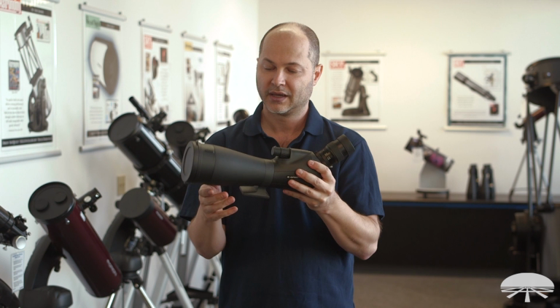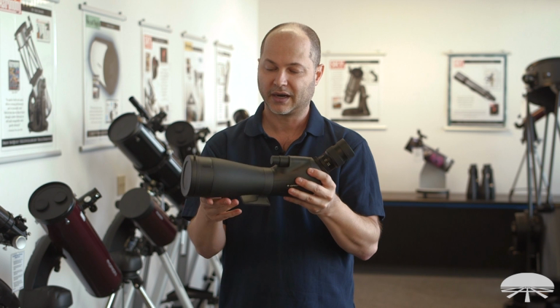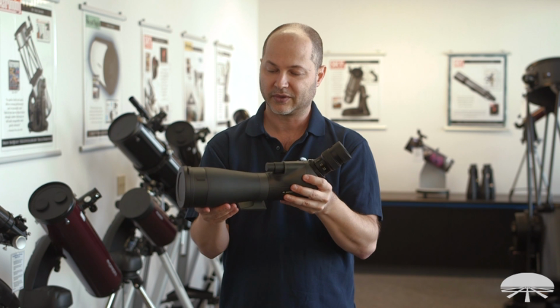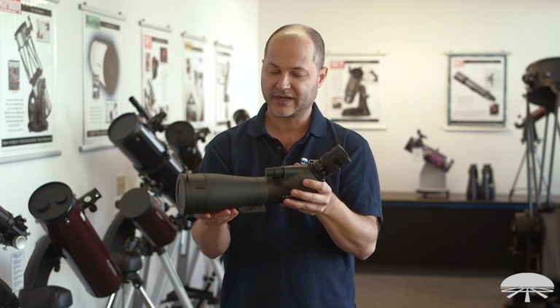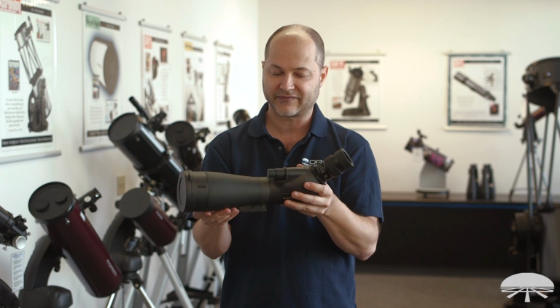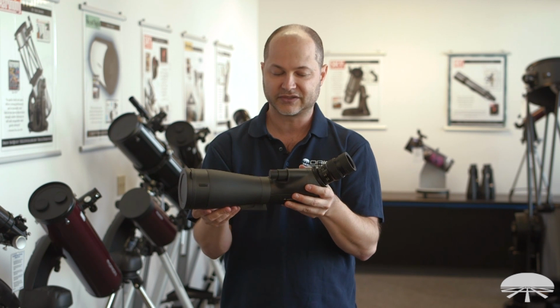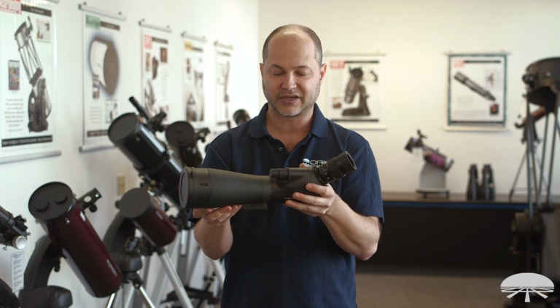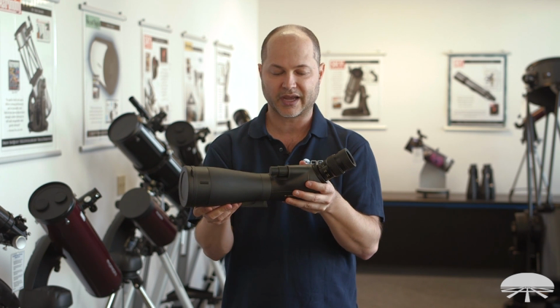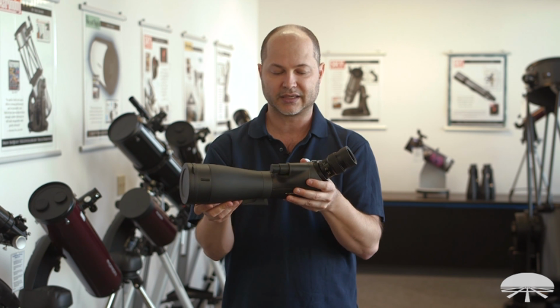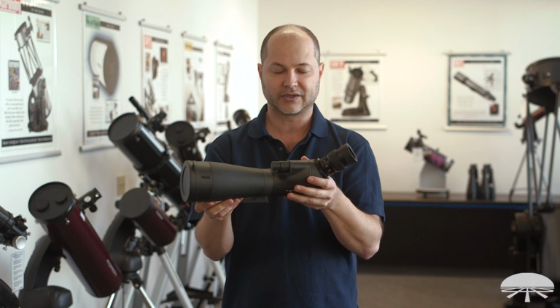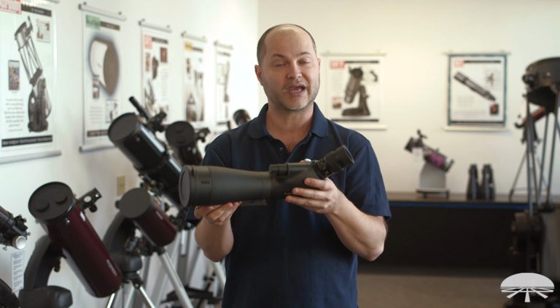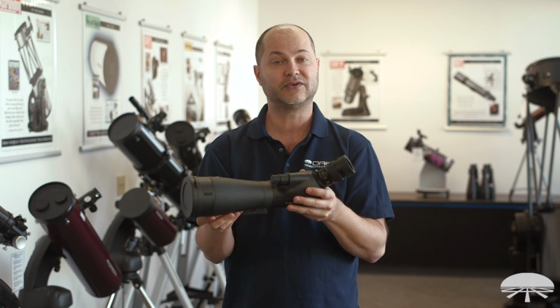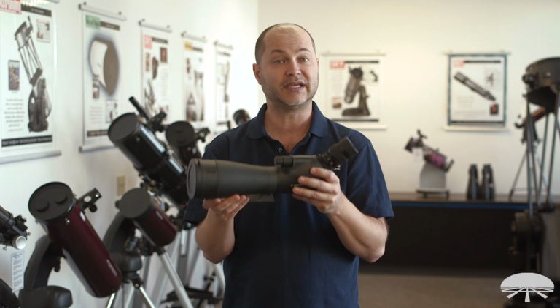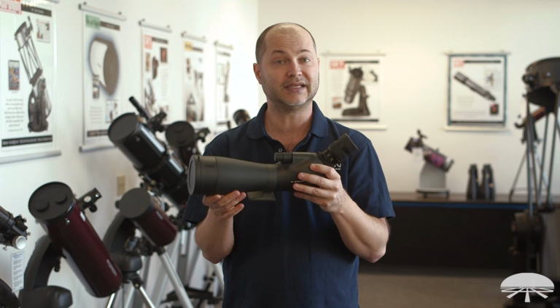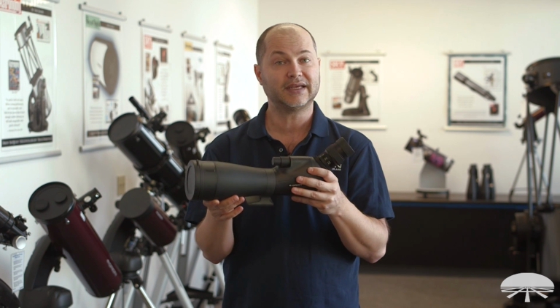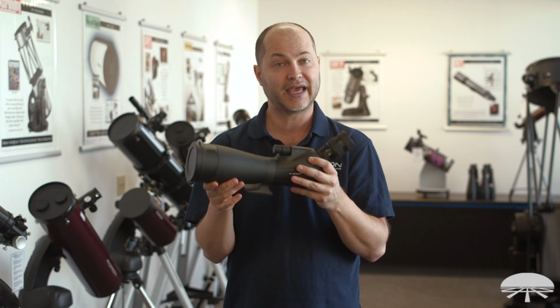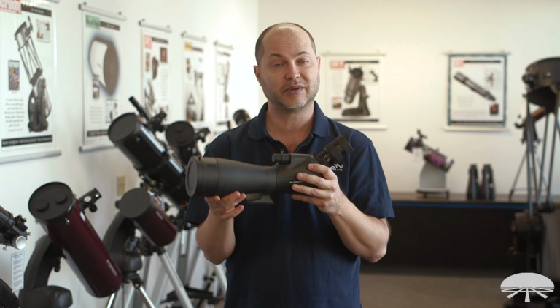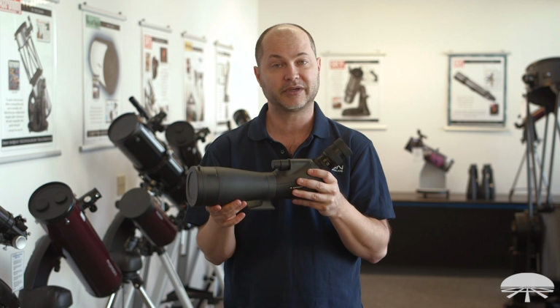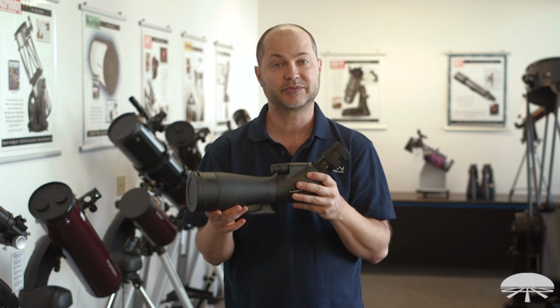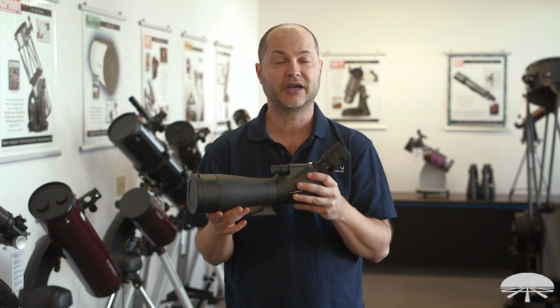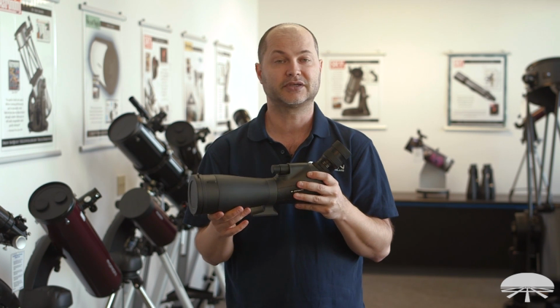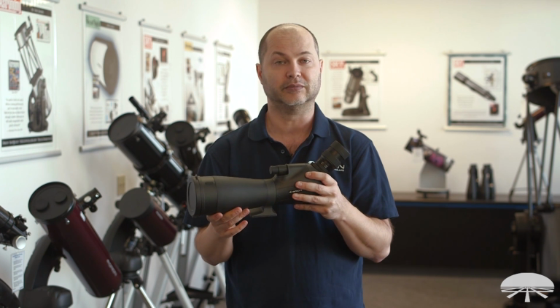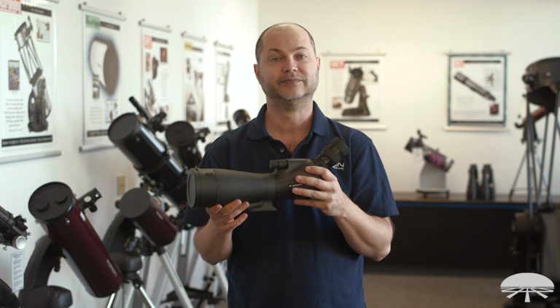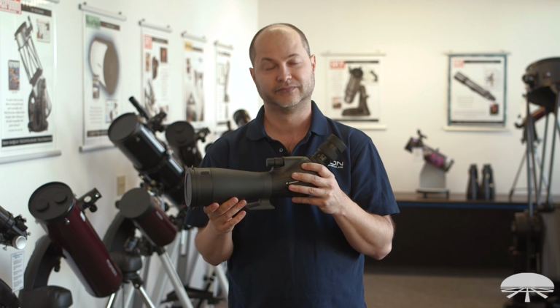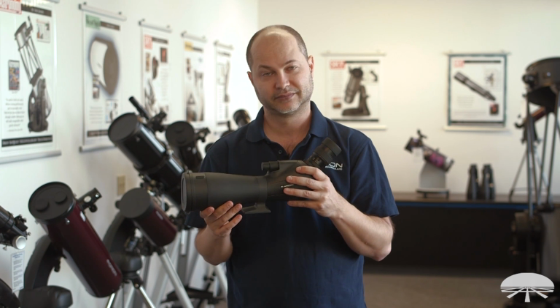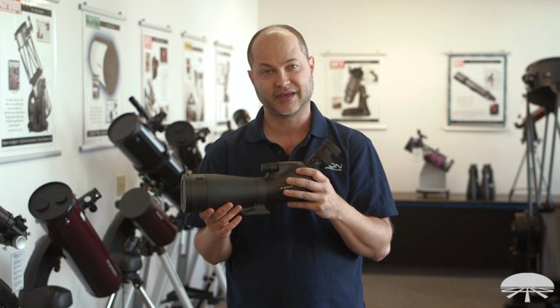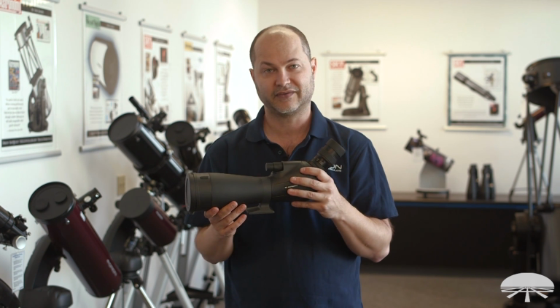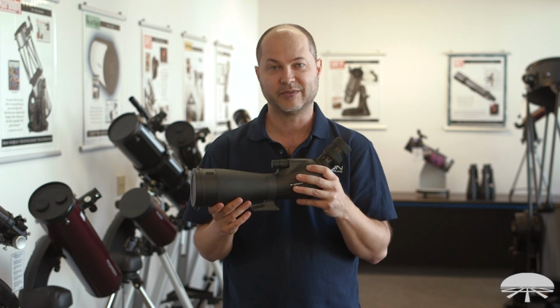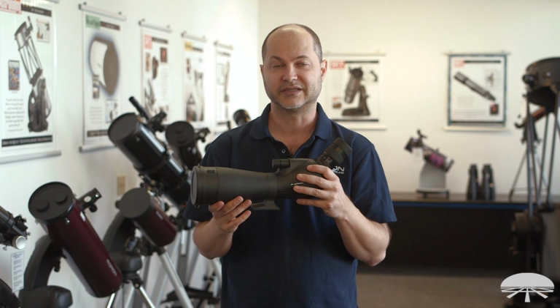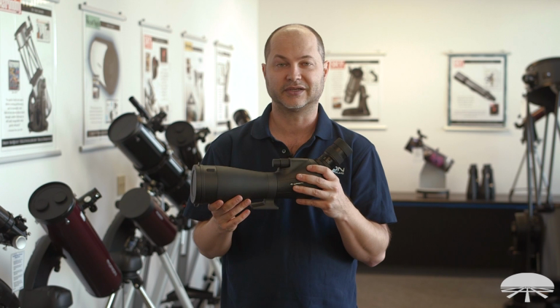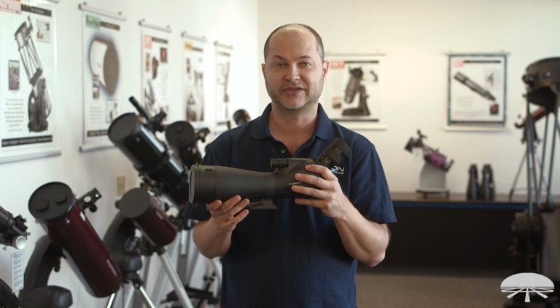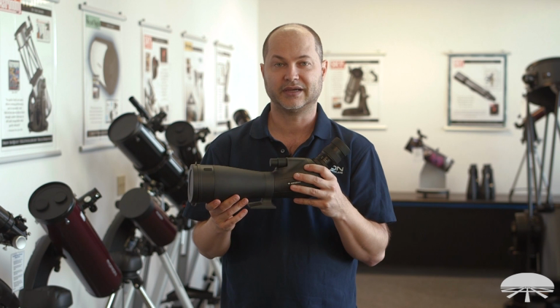All right, well there you have it — this is the Orion Grandview ED 80mm spotting scope. Thank you very much. Clear skies.